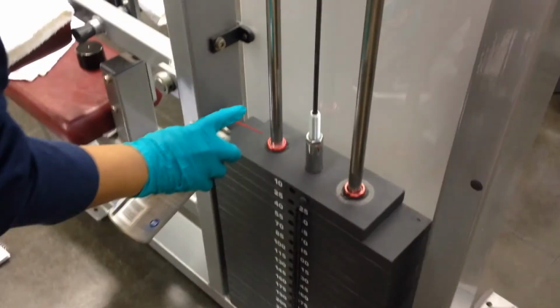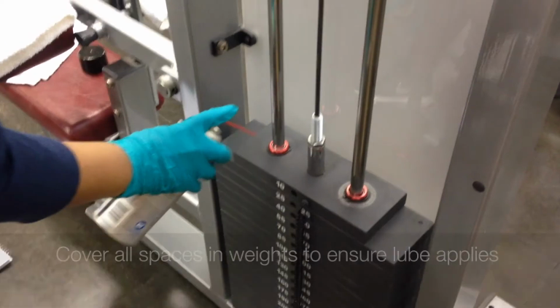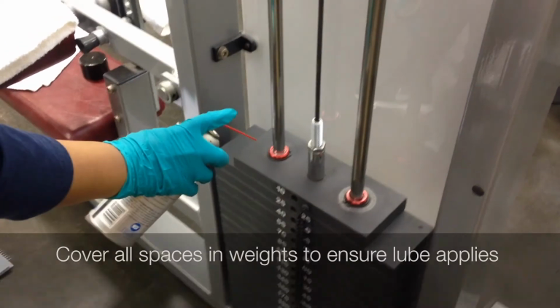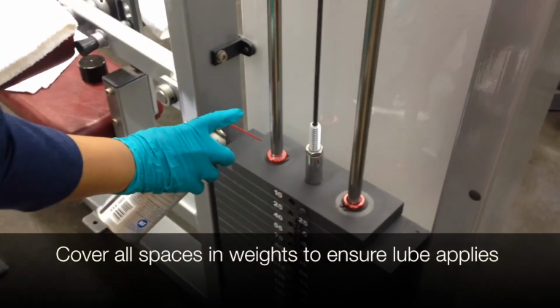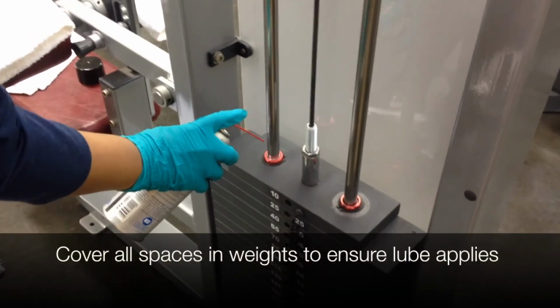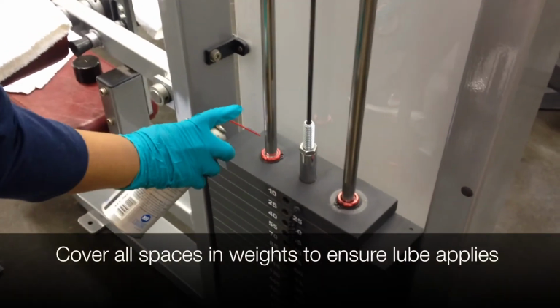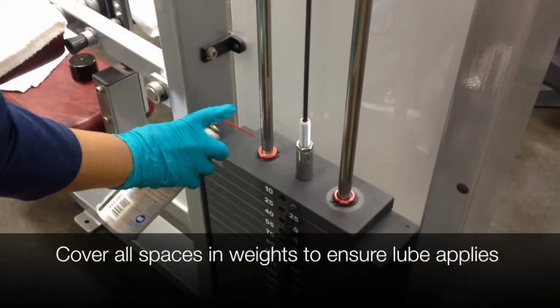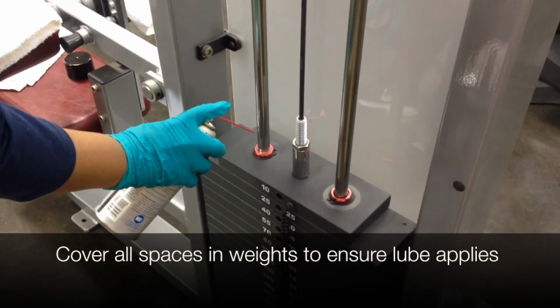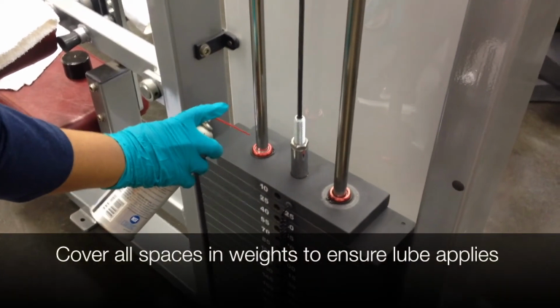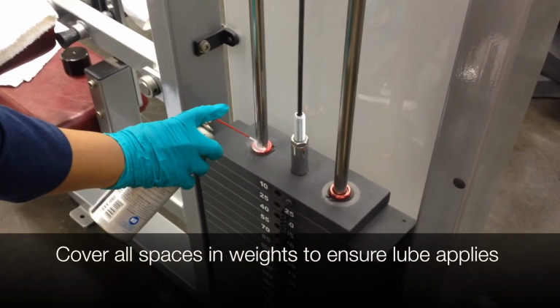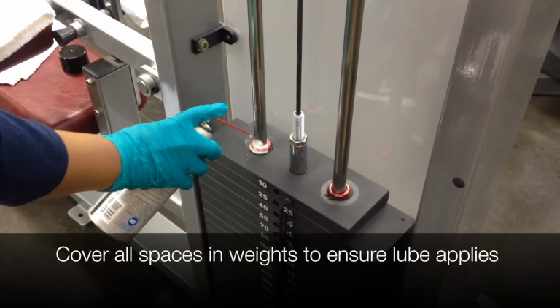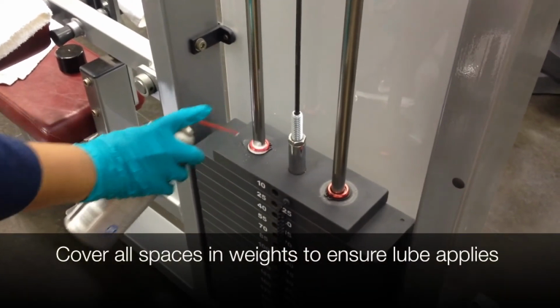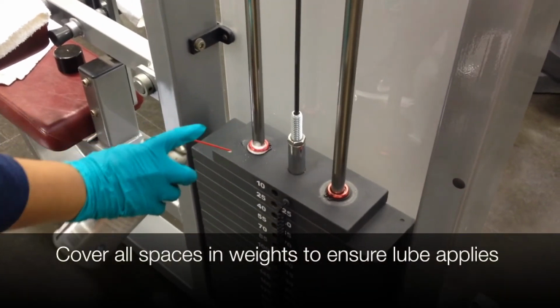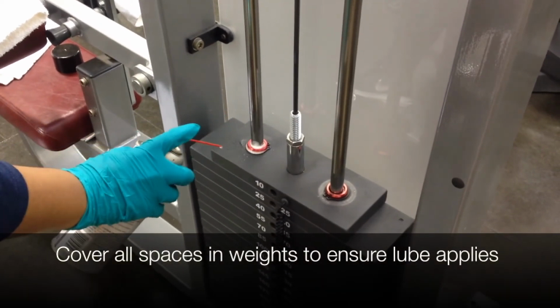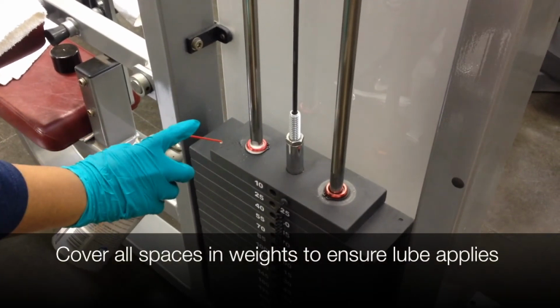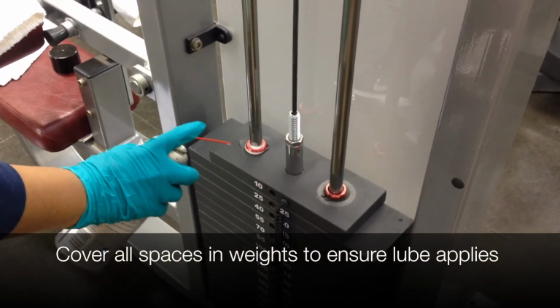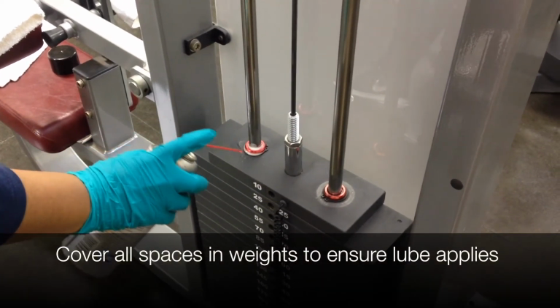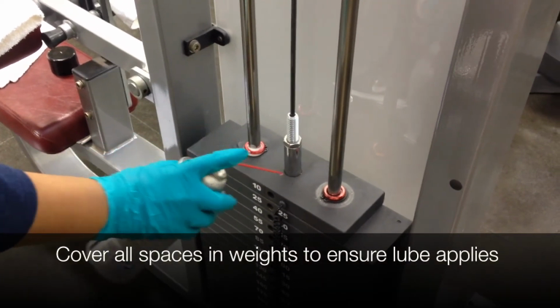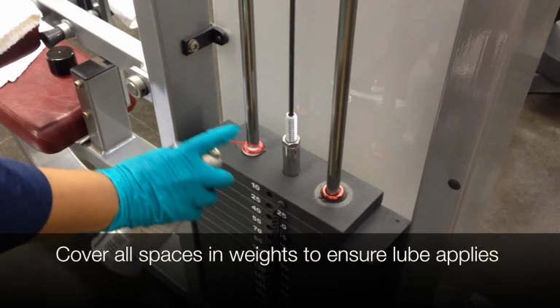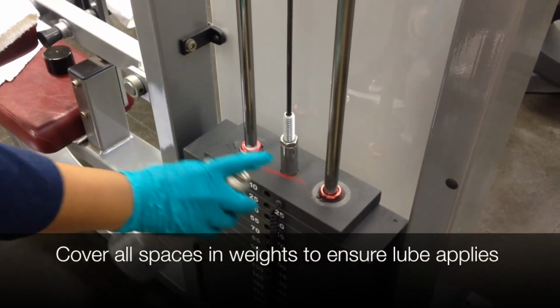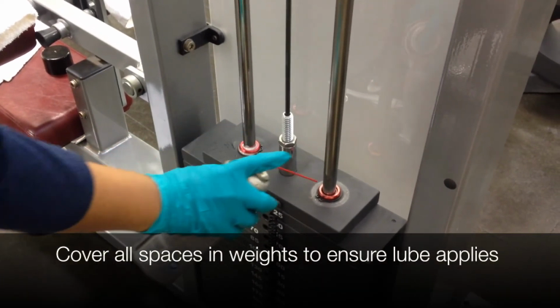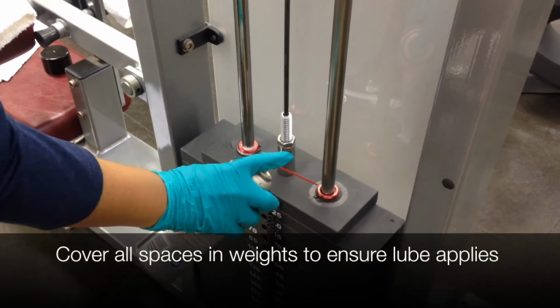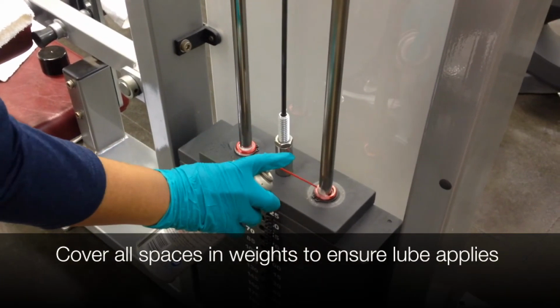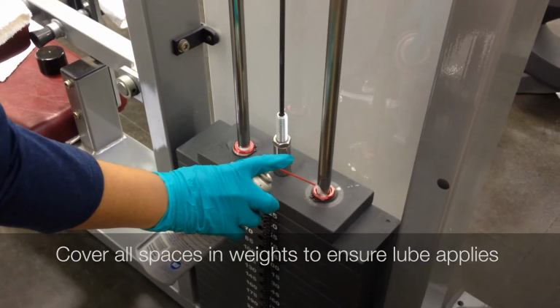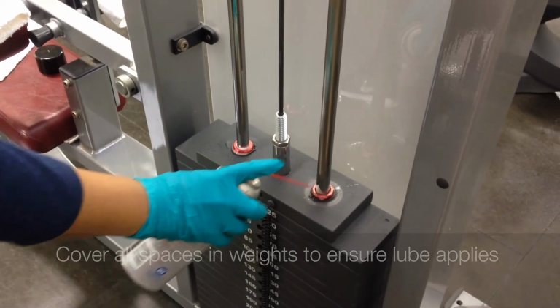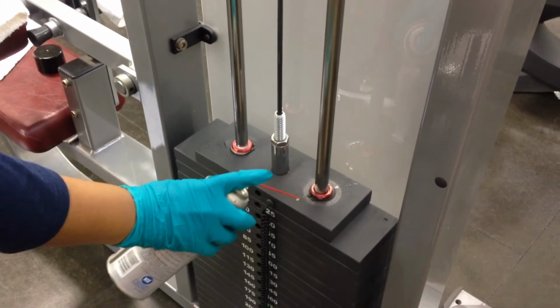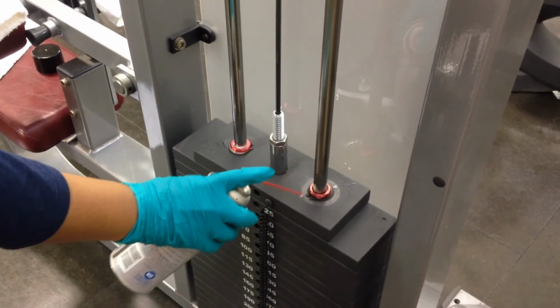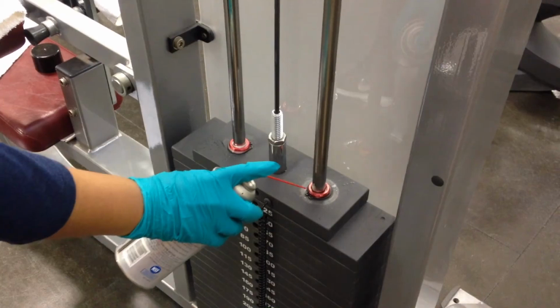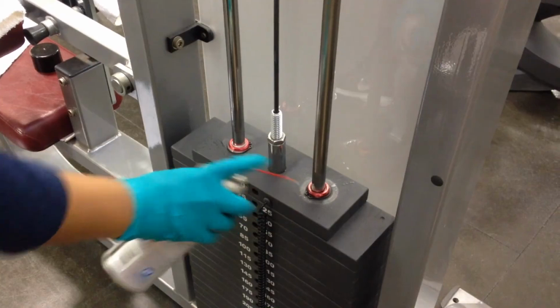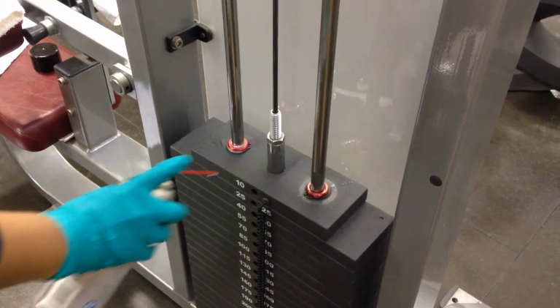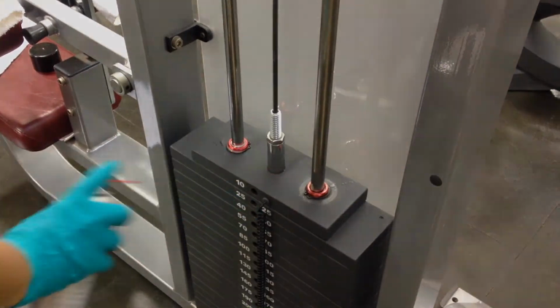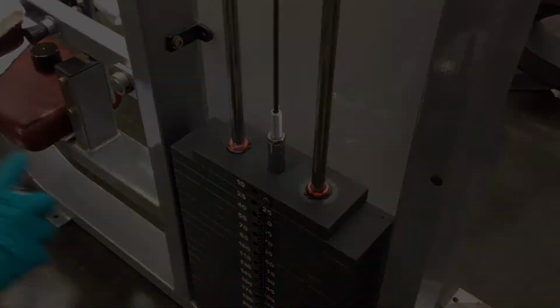Some machines will have spaces and cracks that need to be sprayed with lube. Check with Beaux or Le Mans if you're unsure what to do.